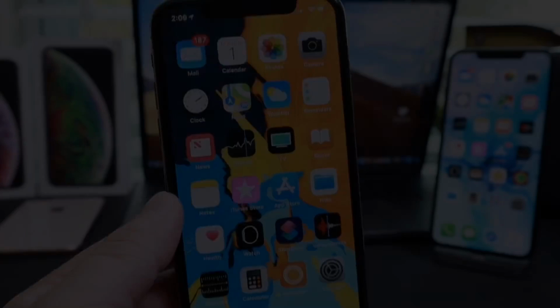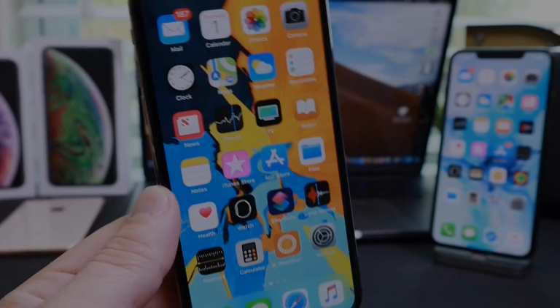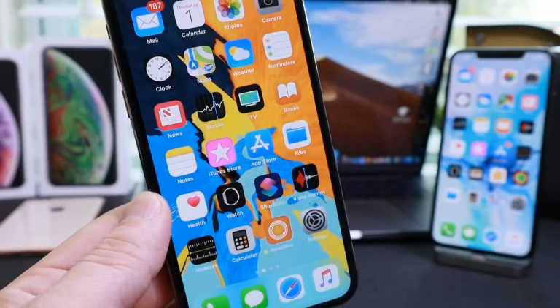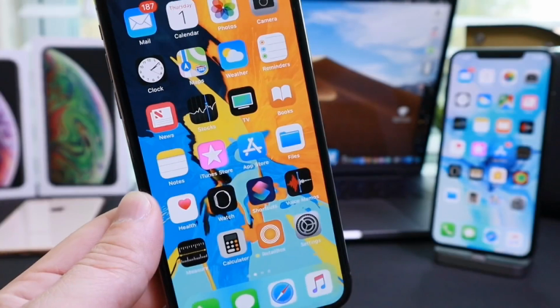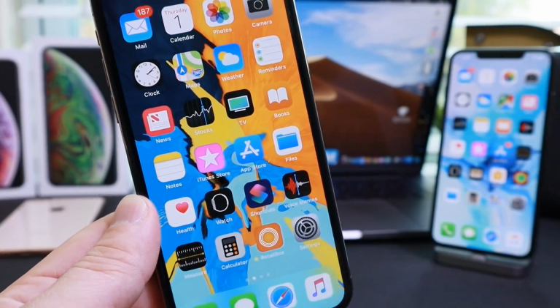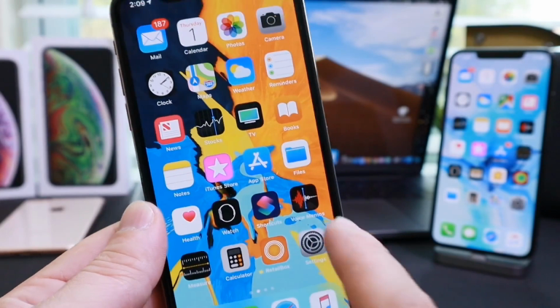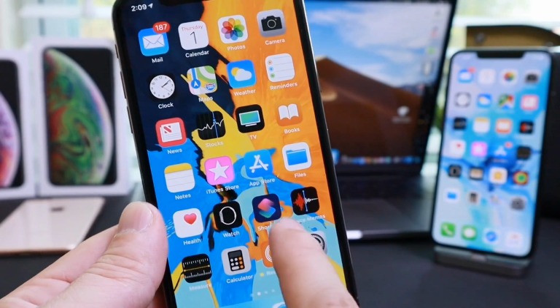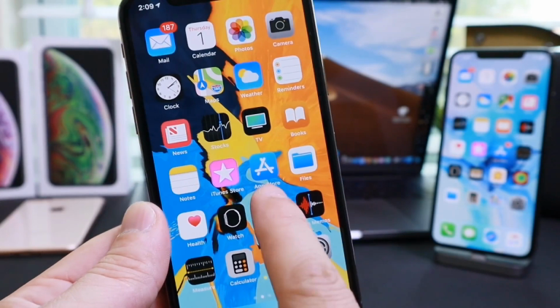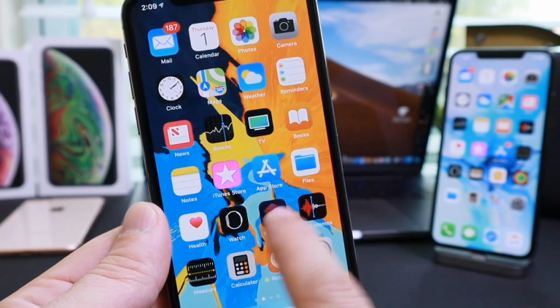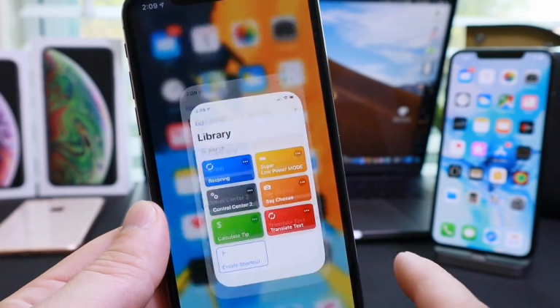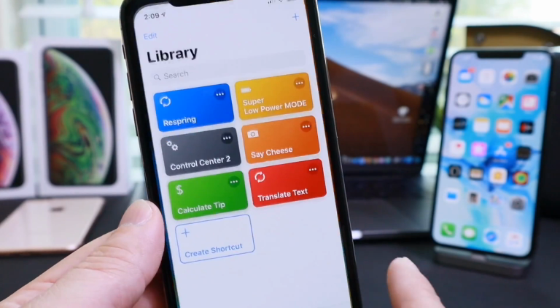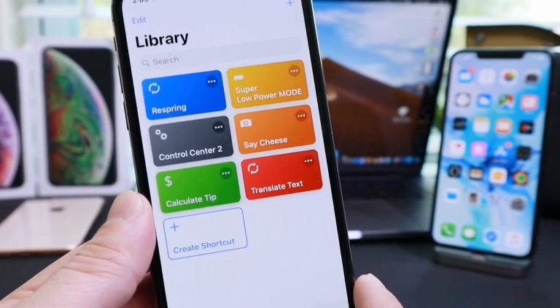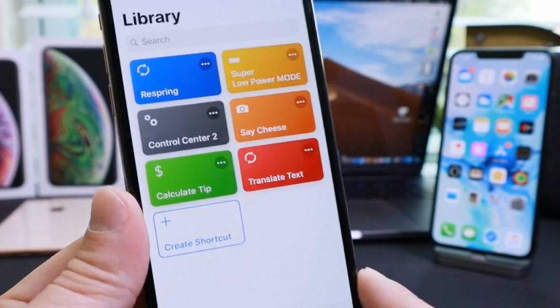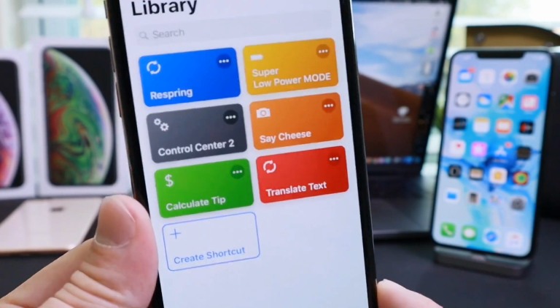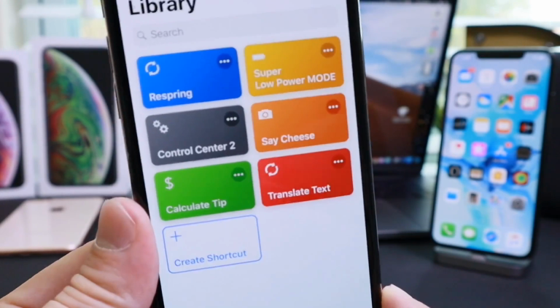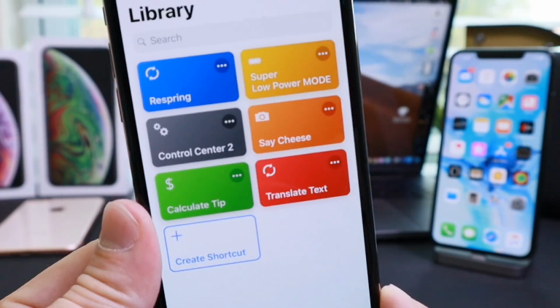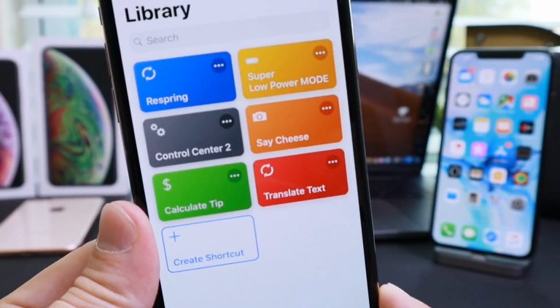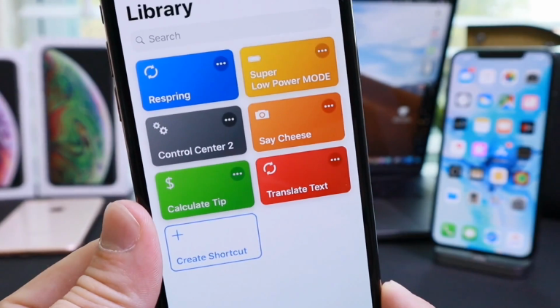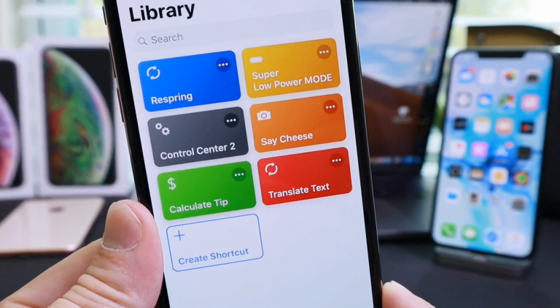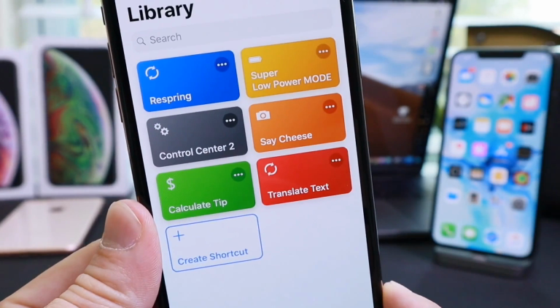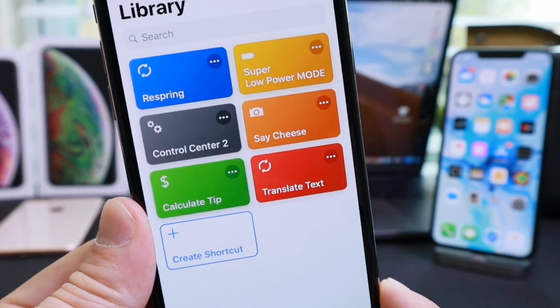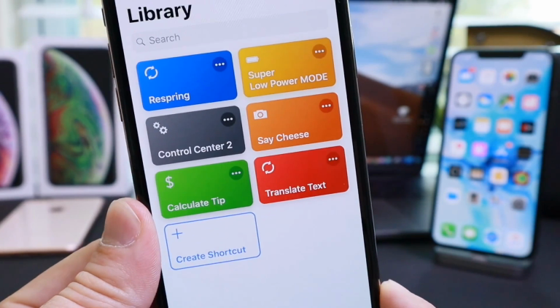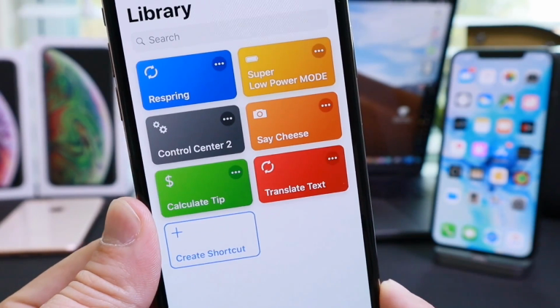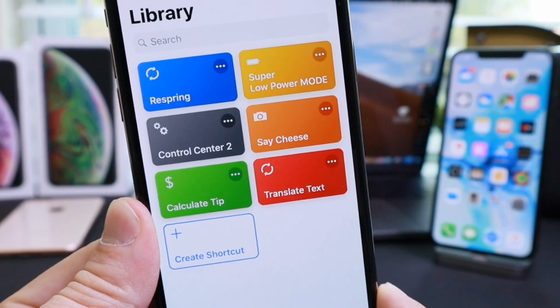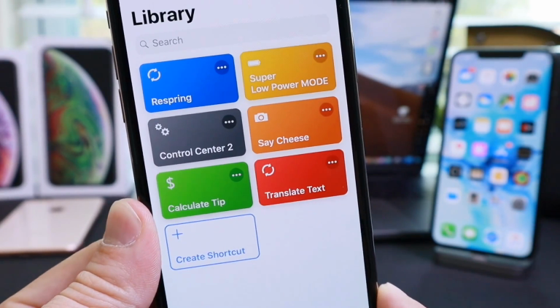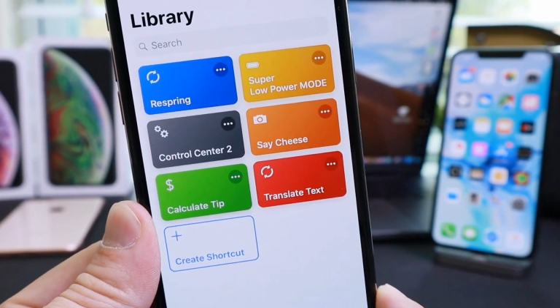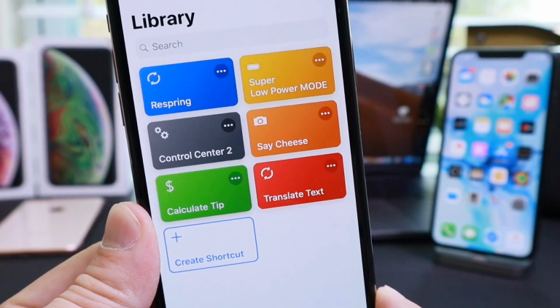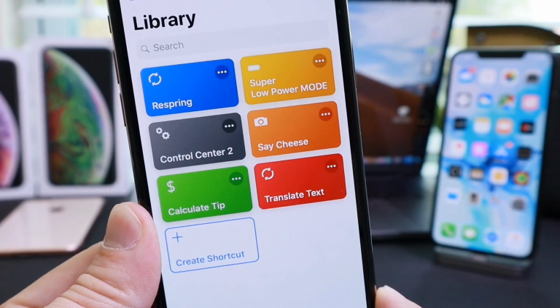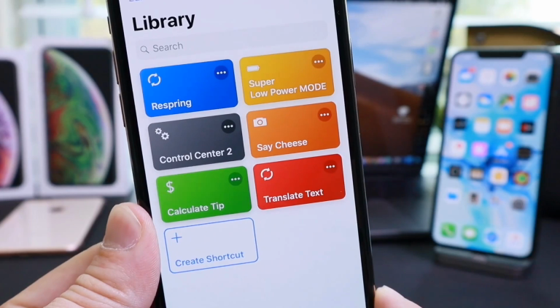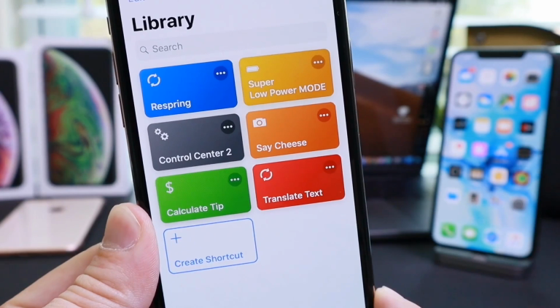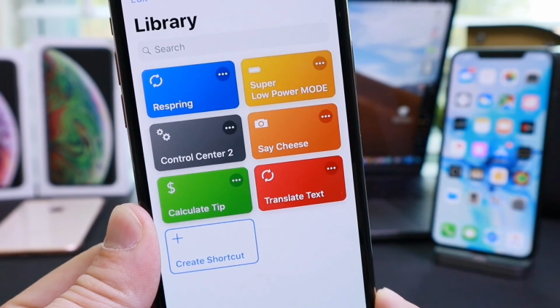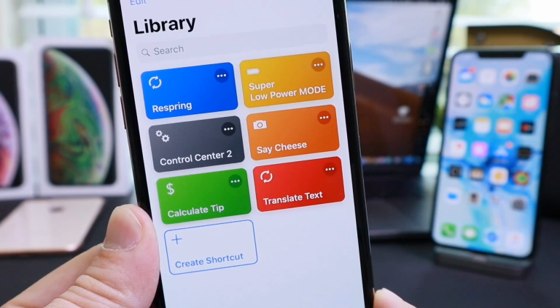Hey guys, in today's video I want to share with you my six favorite Siri shortcuts that I'm currently using at the moment.